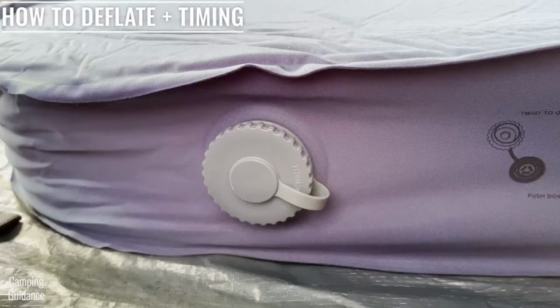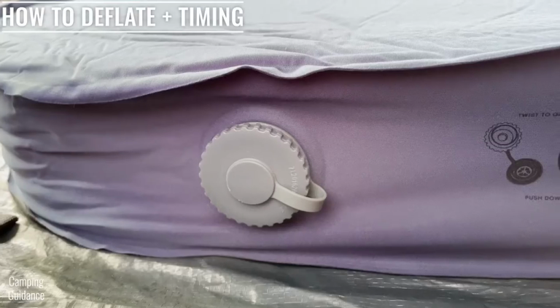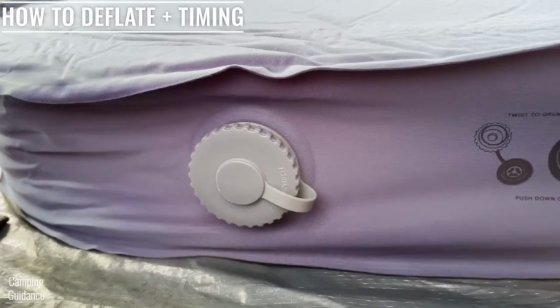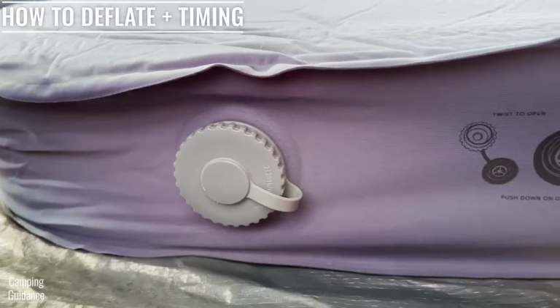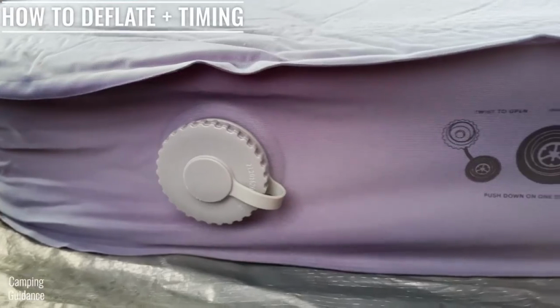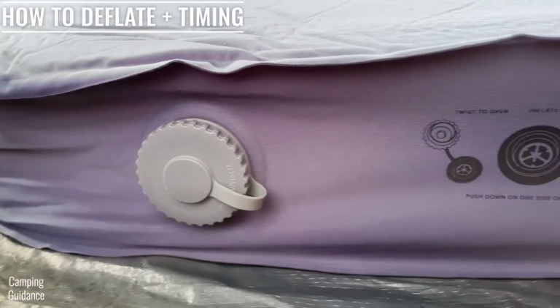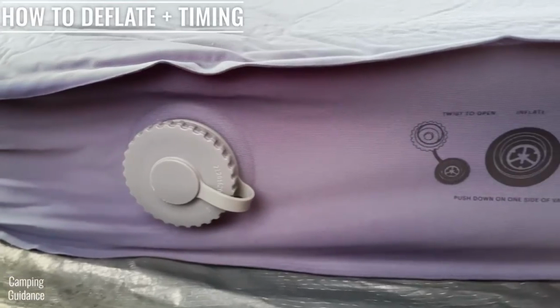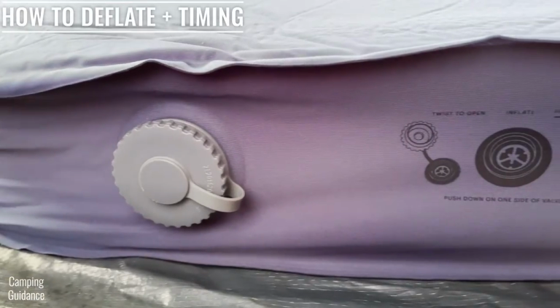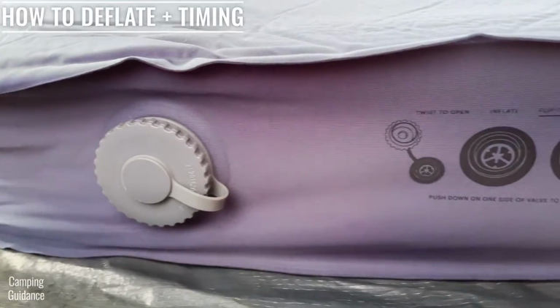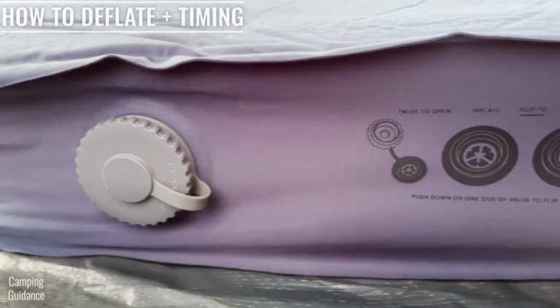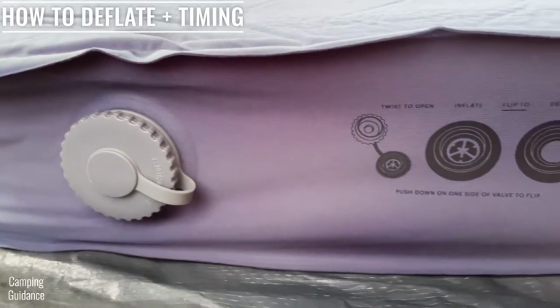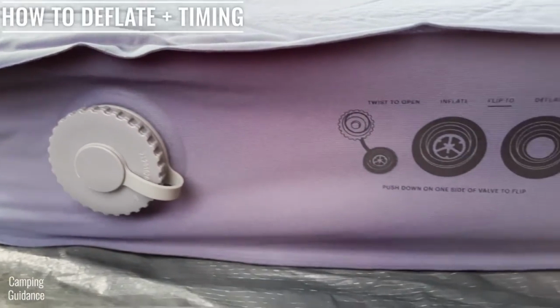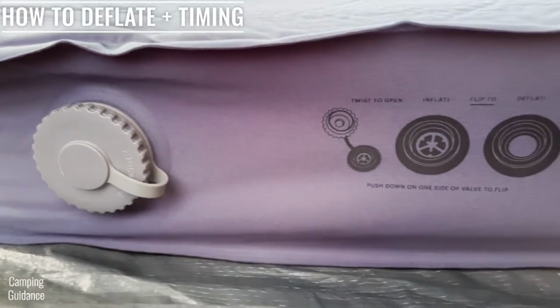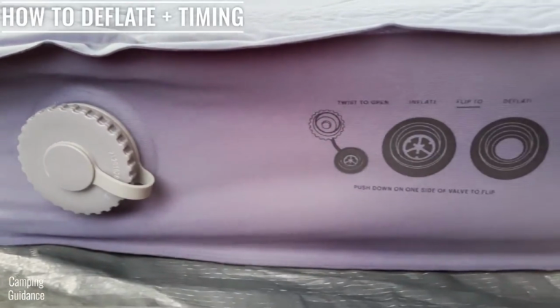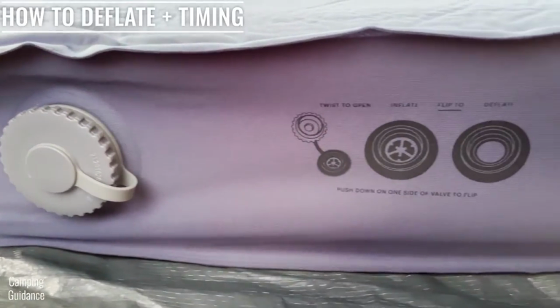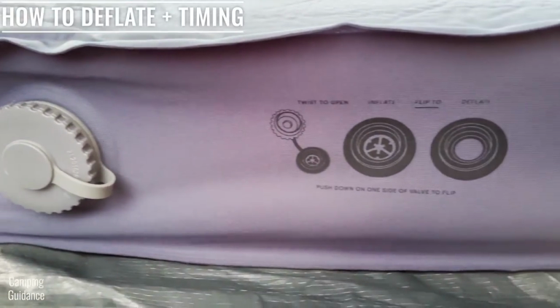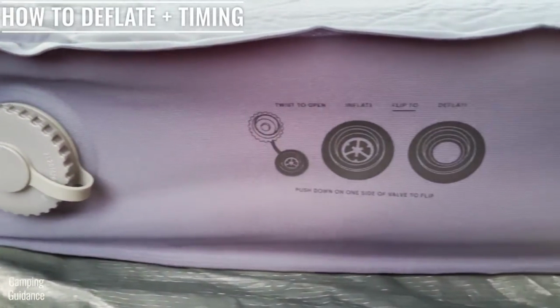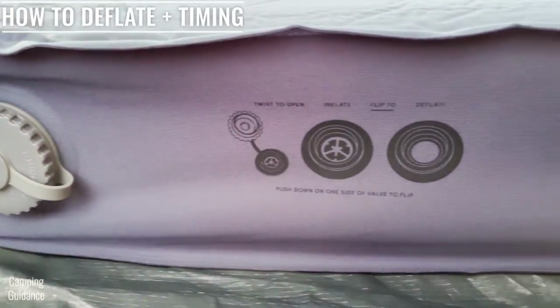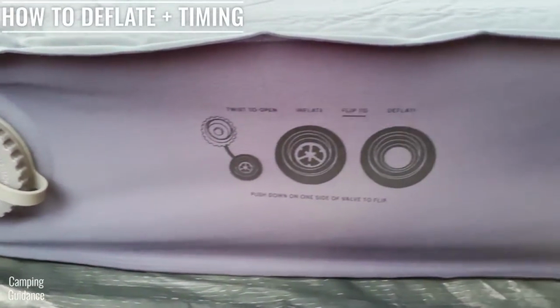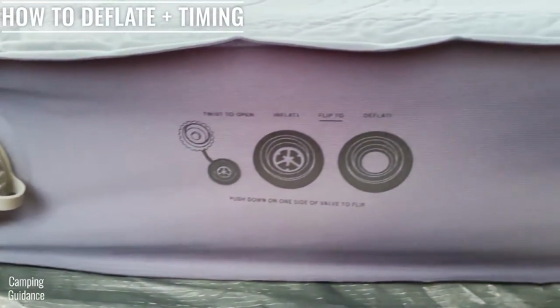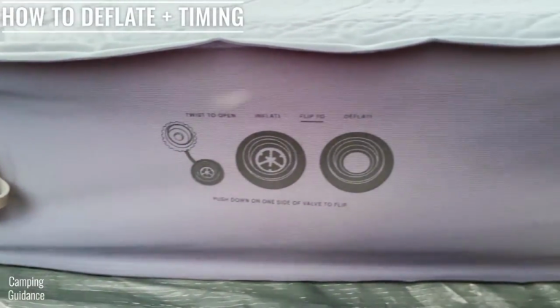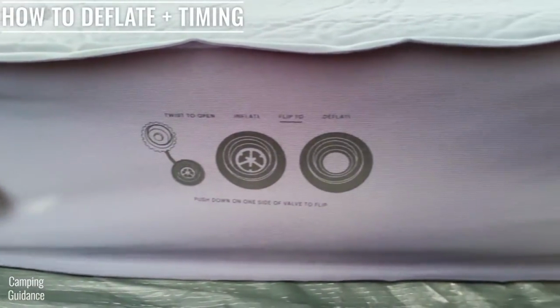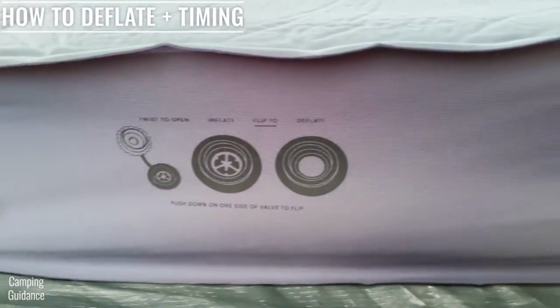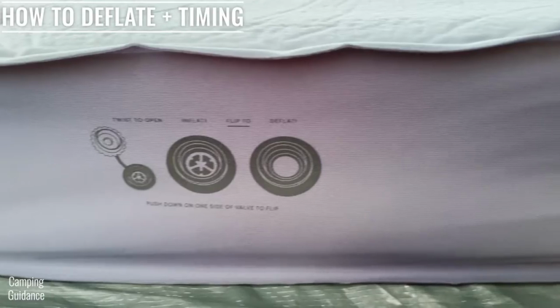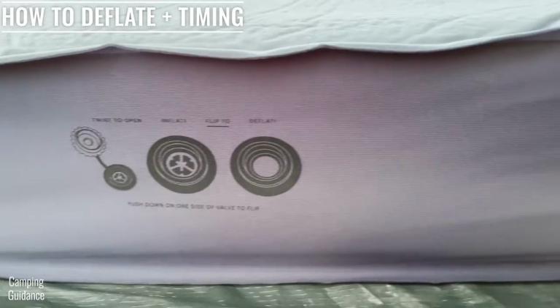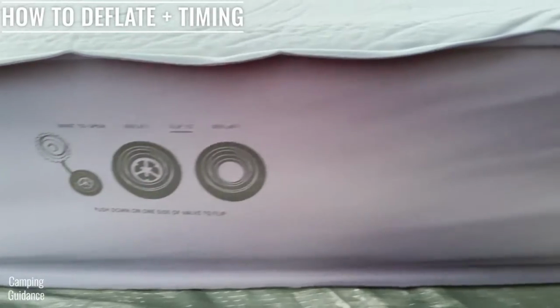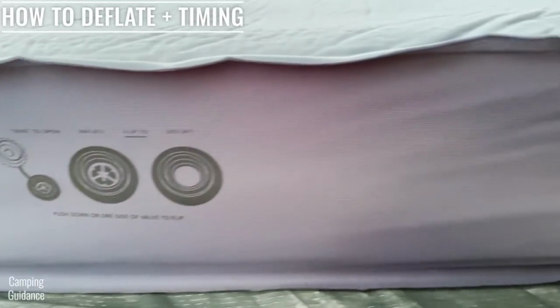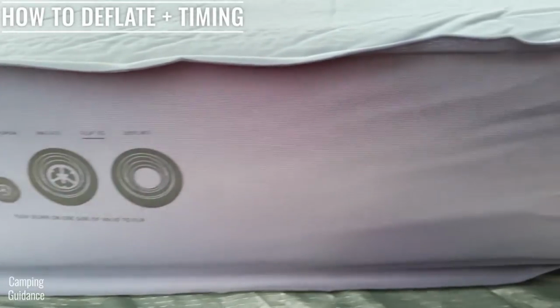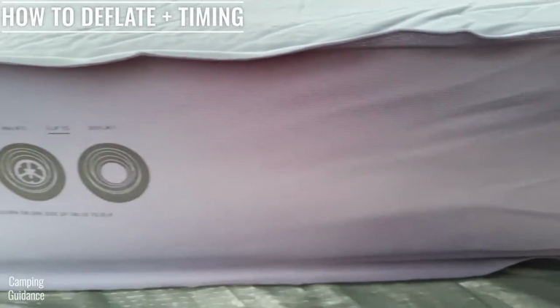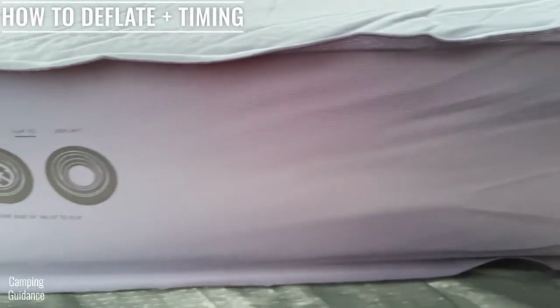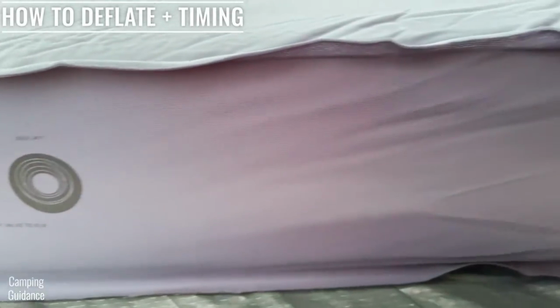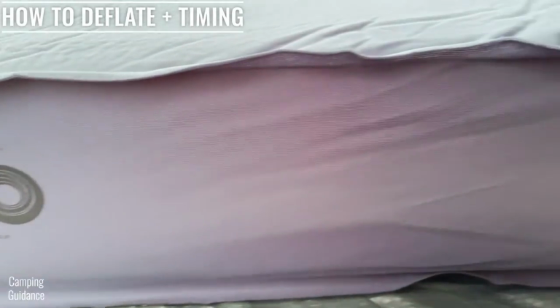If you forget any of this, there are instructions about the valves on the mattress itself, which is really neat.